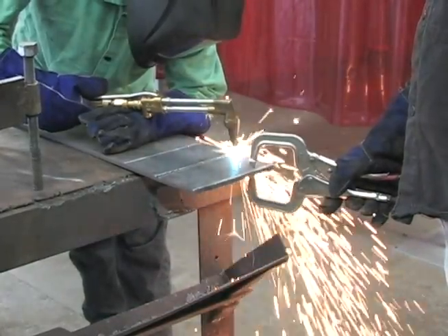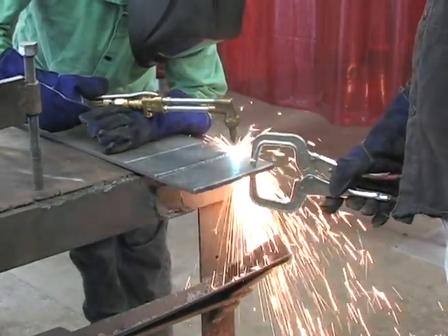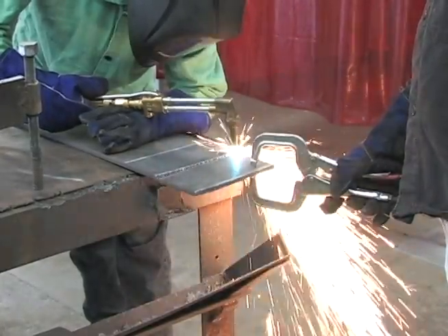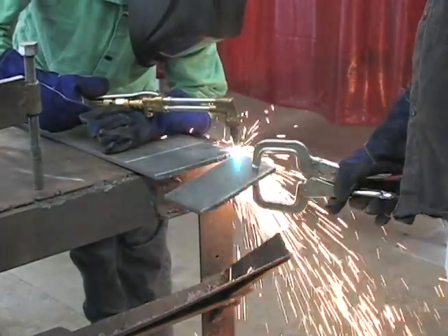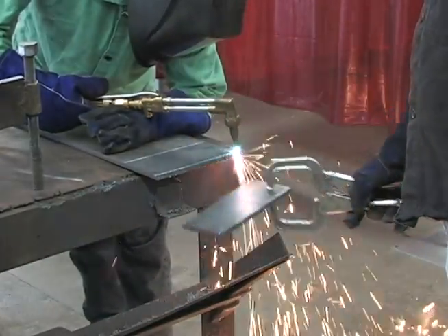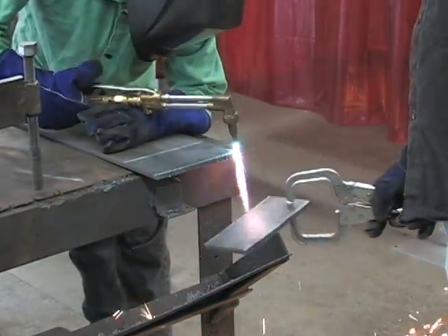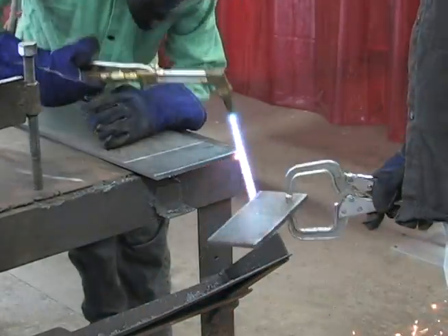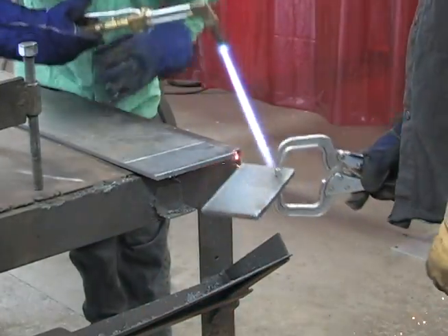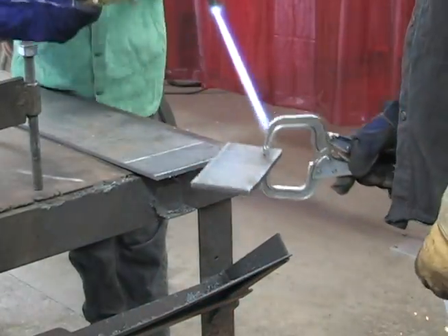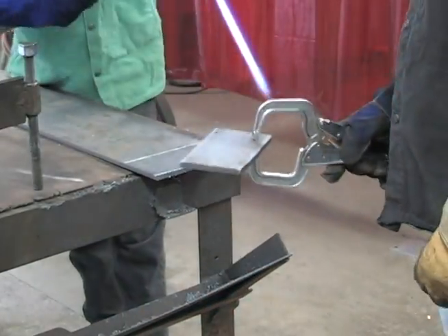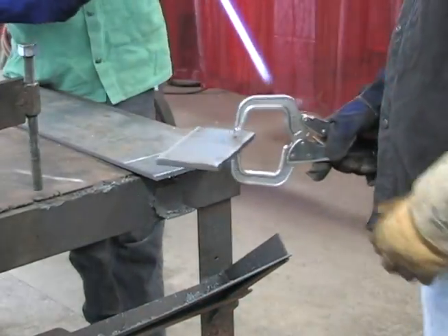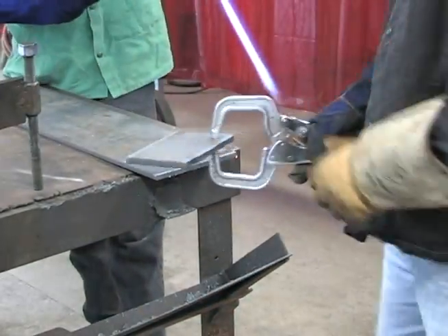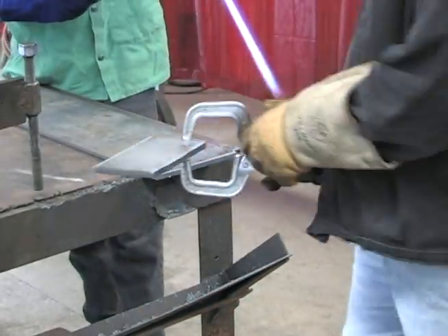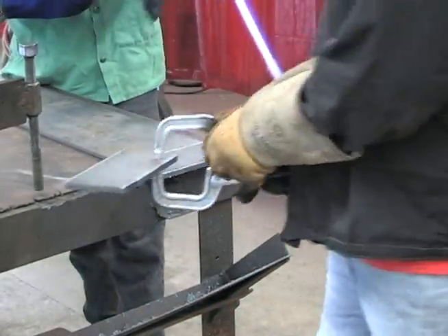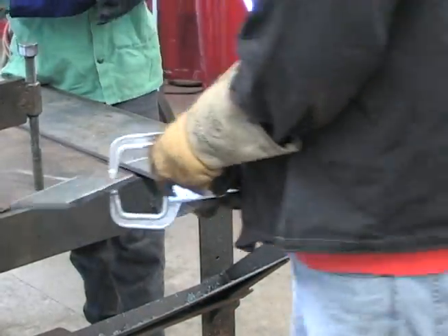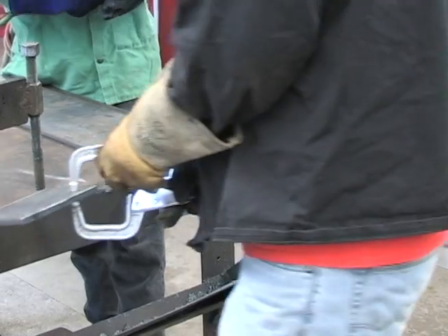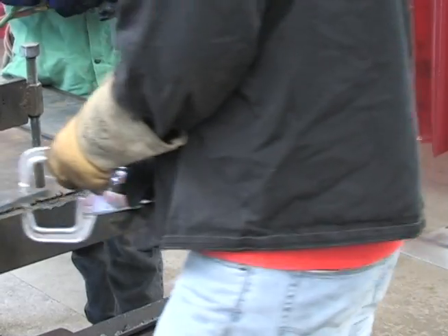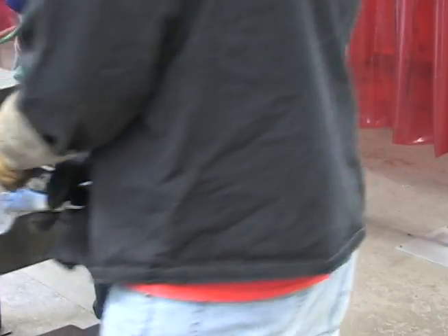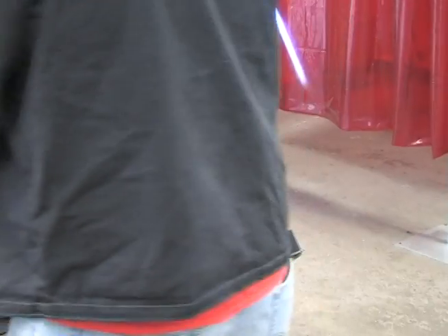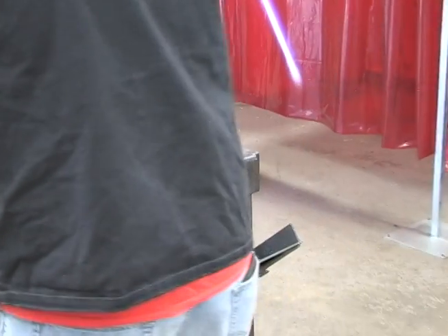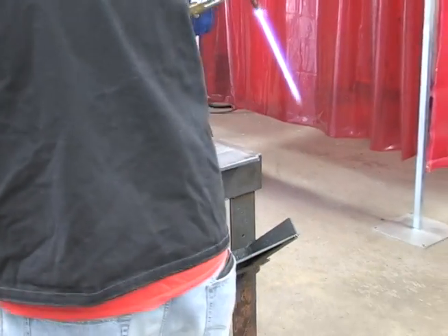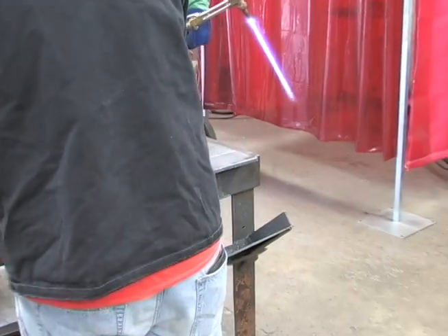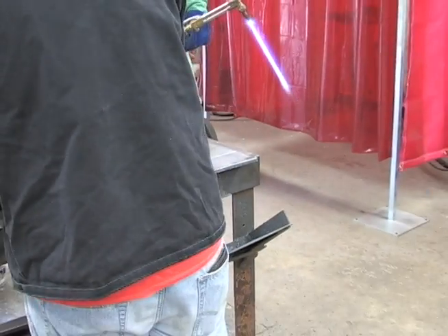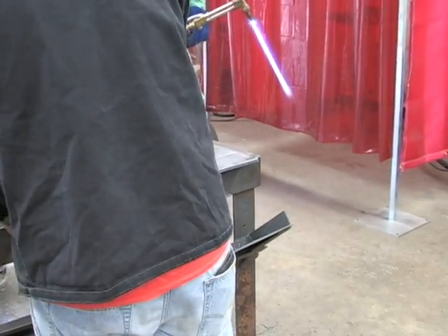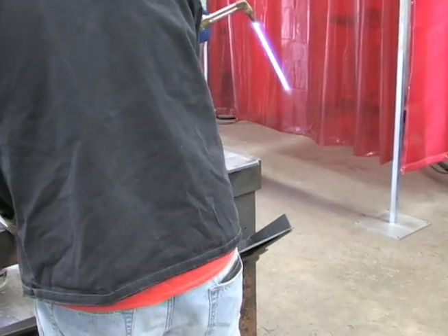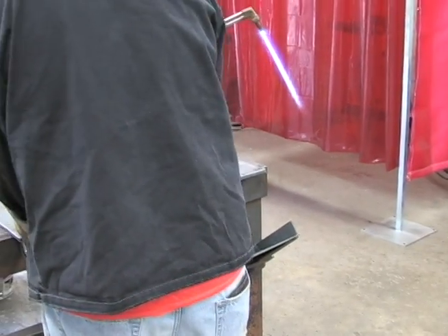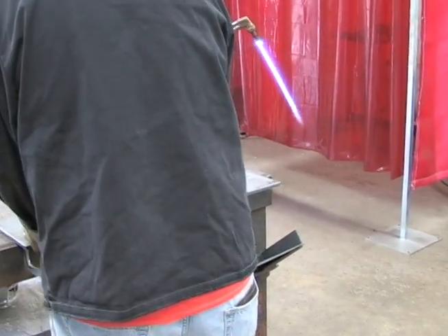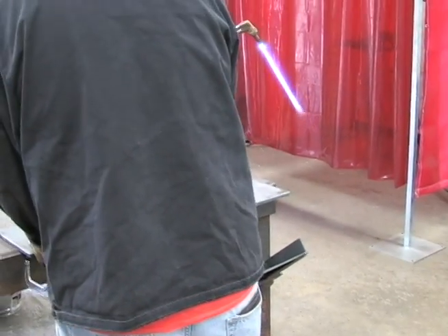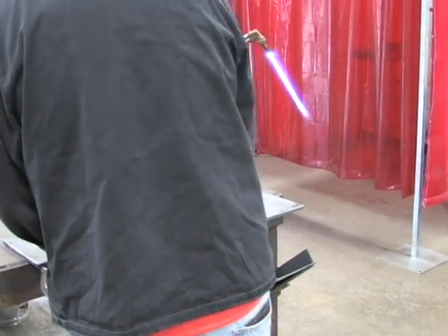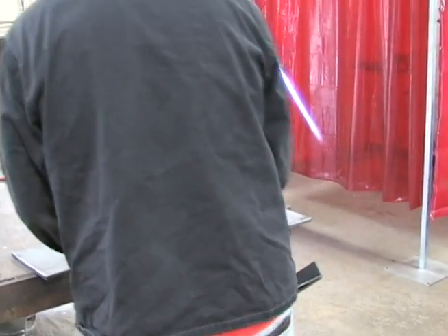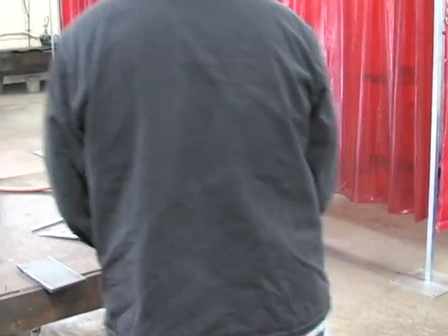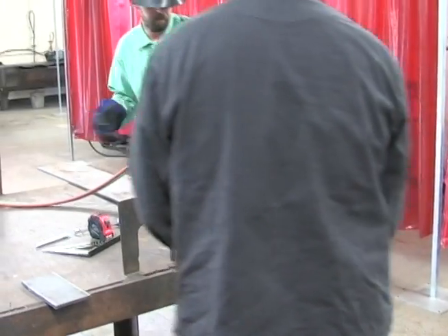At the completion of the cut, the fire watch will put the metal off to the side and get the plate ready for the next cut.